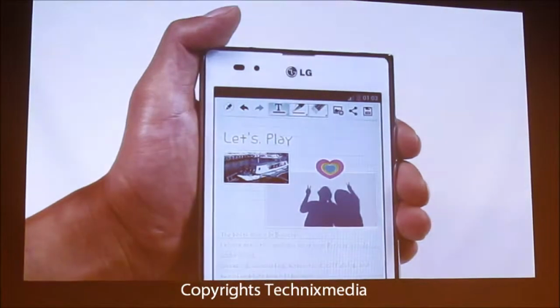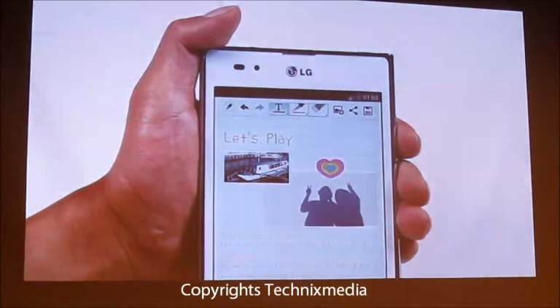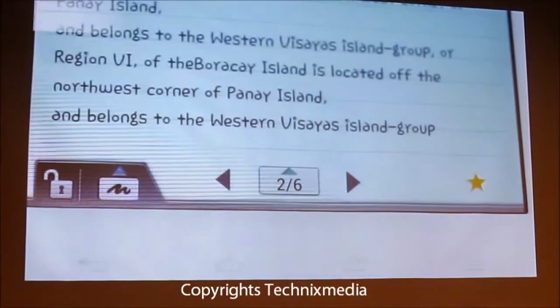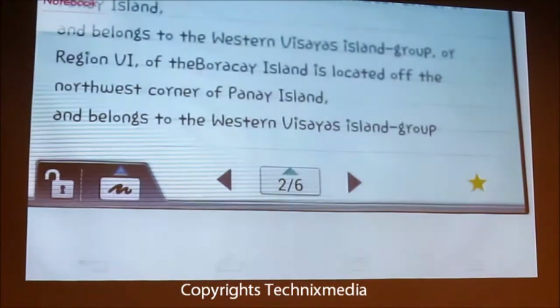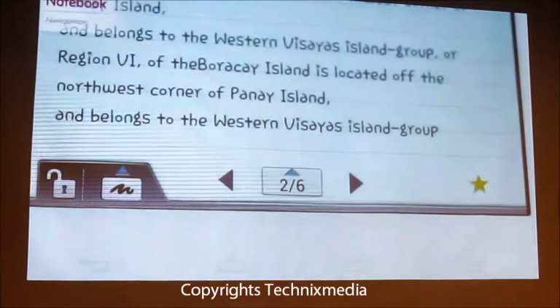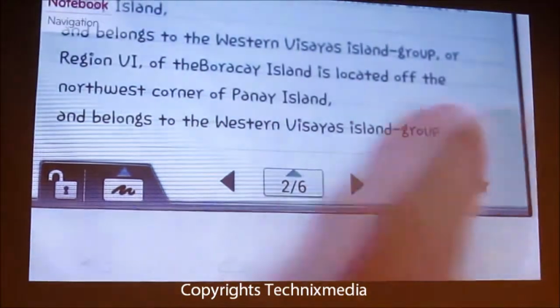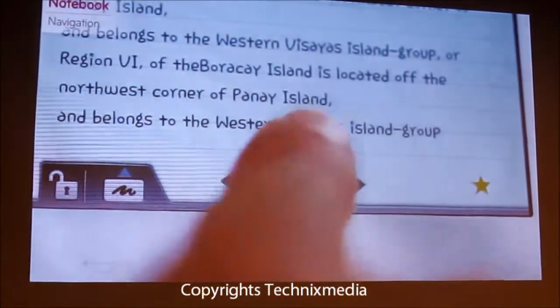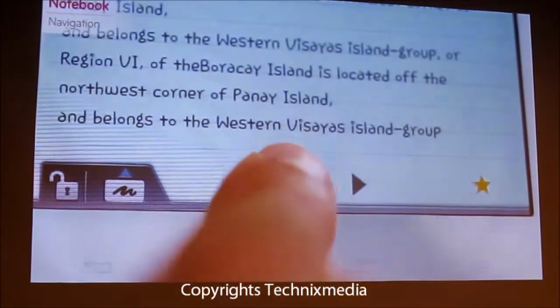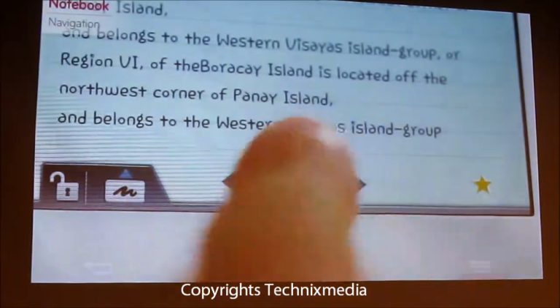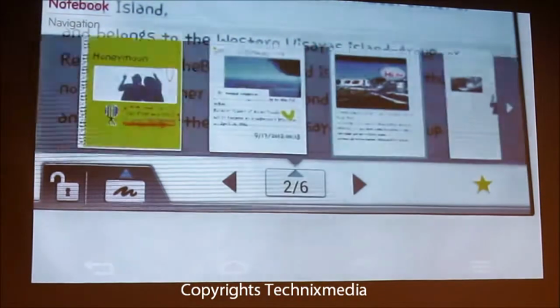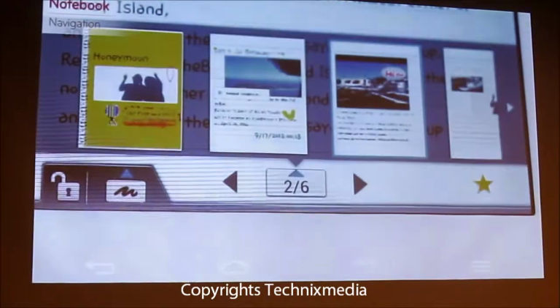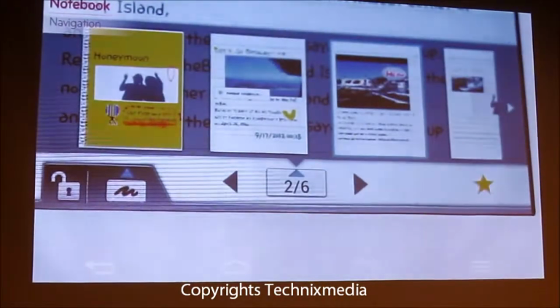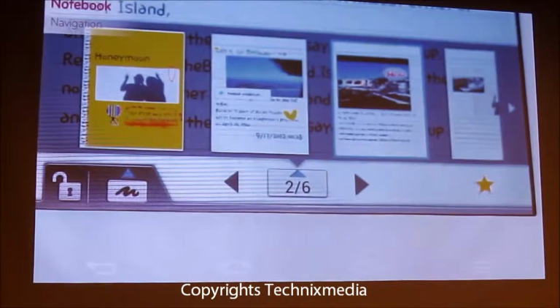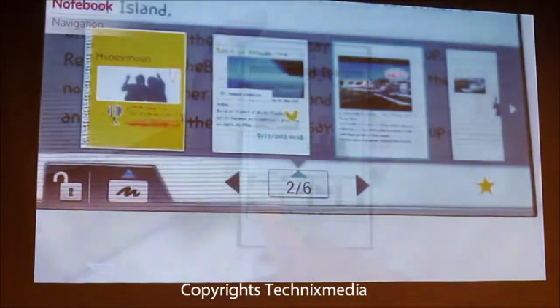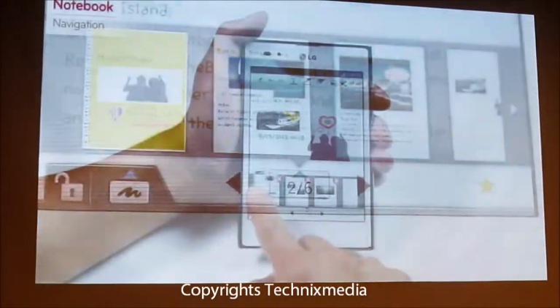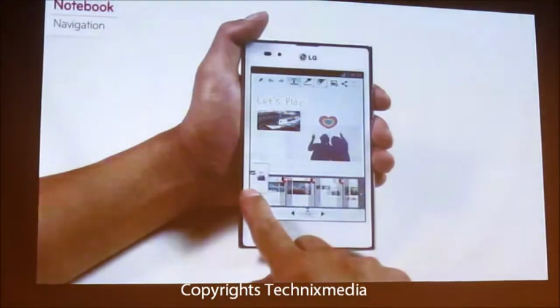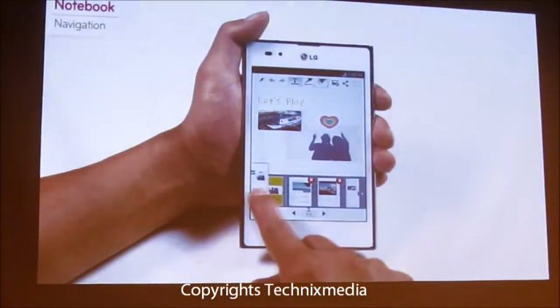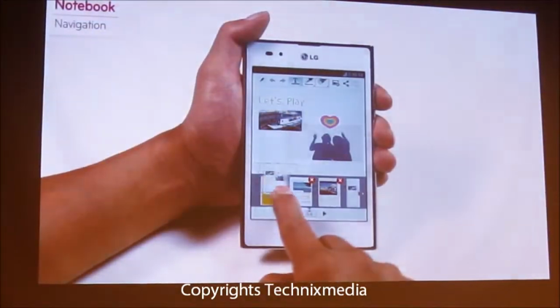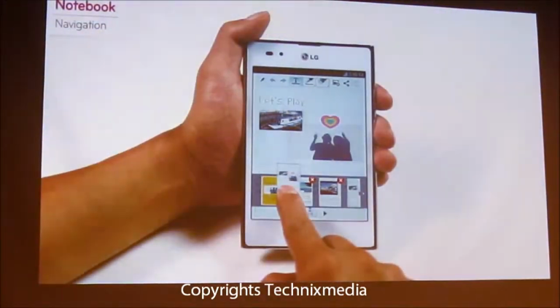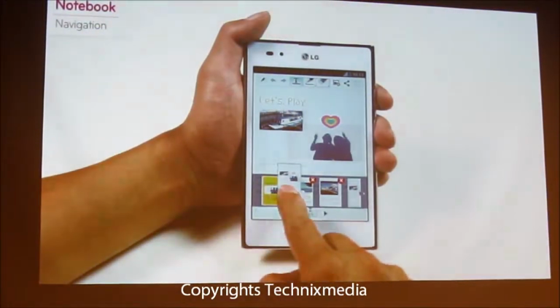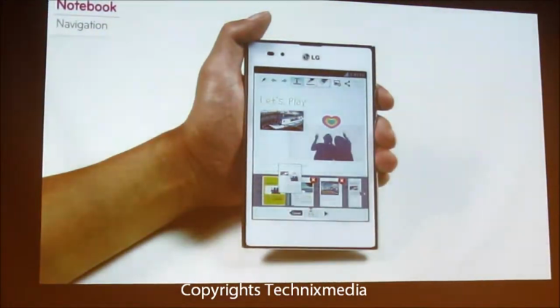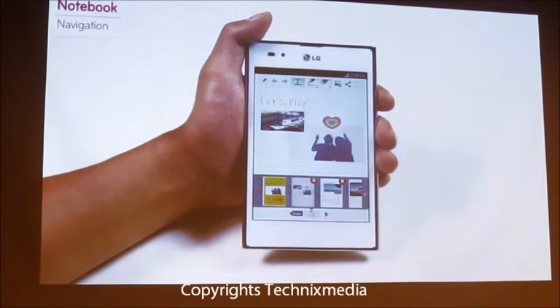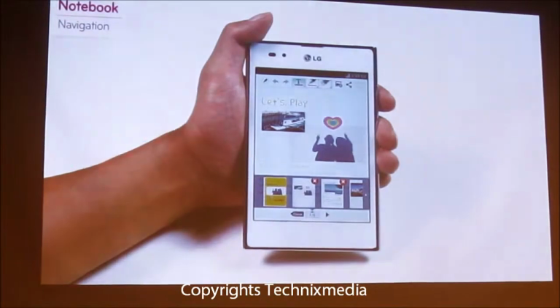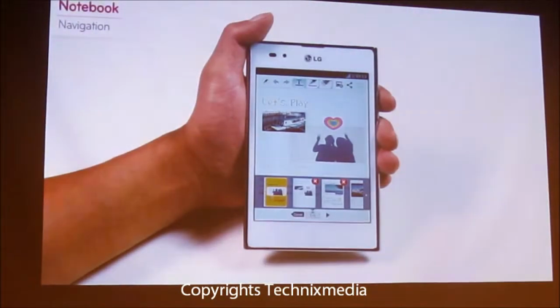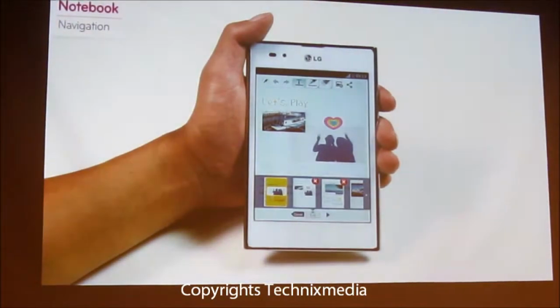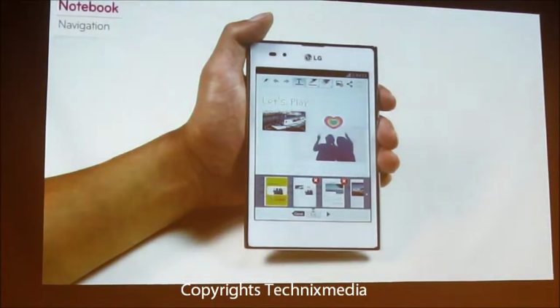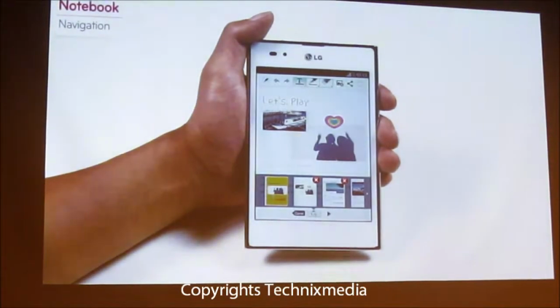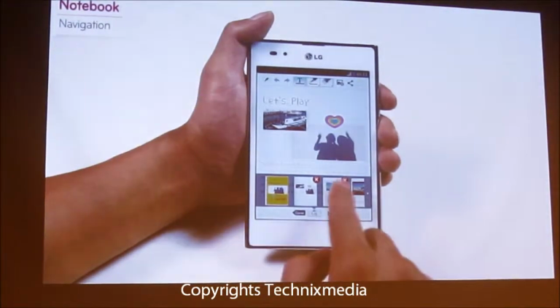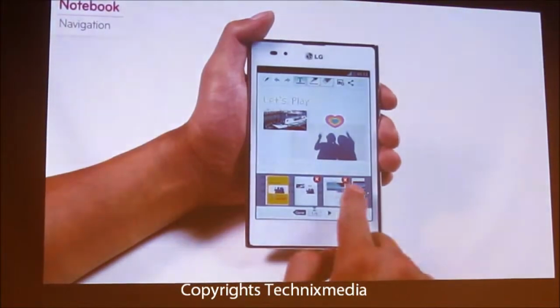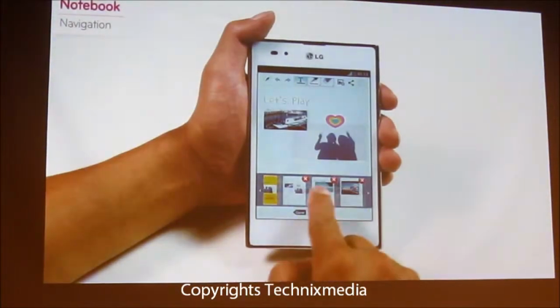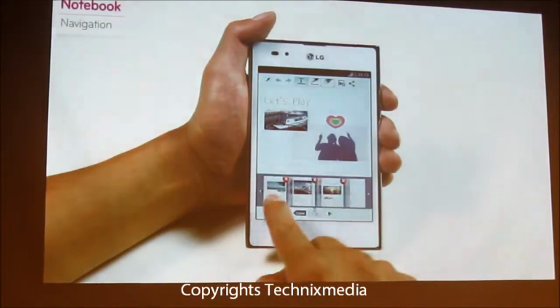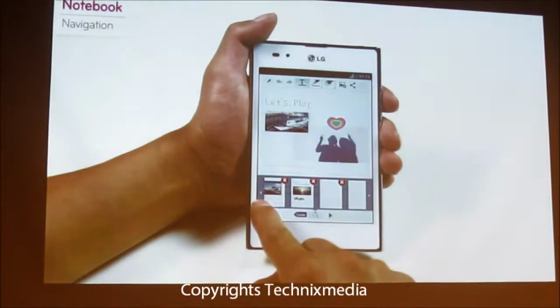The page indicator located at the bottom of the screen is a navigating function that allows easy page migration as well as page deletion.